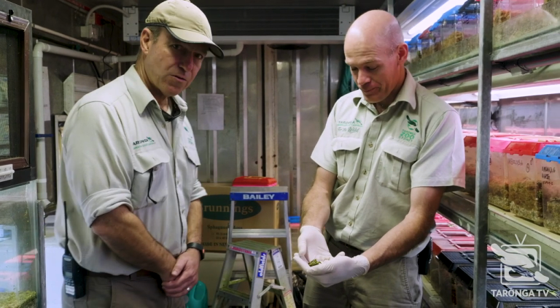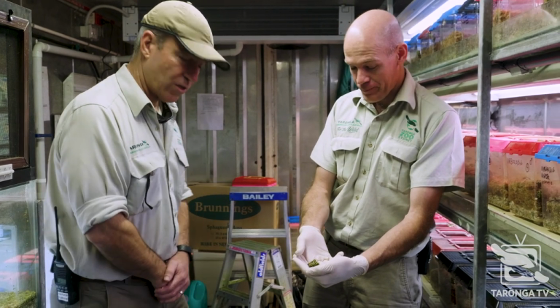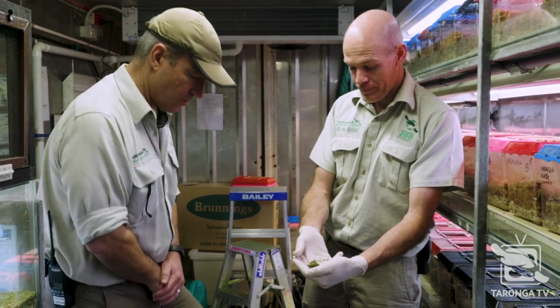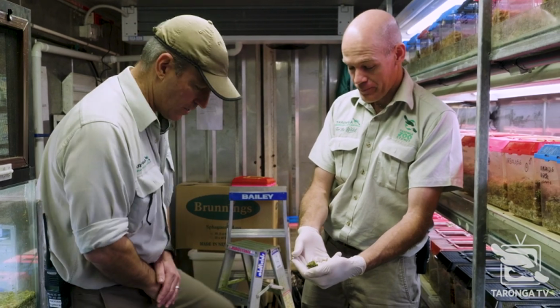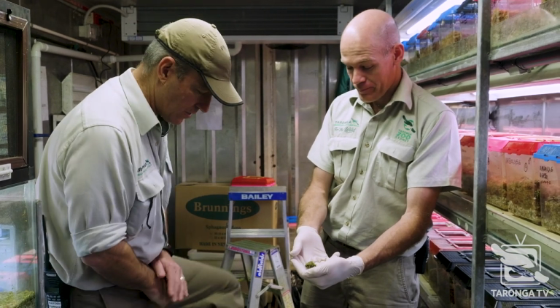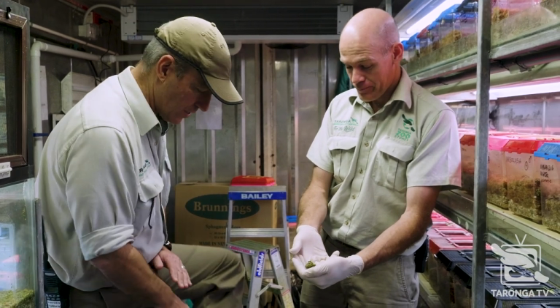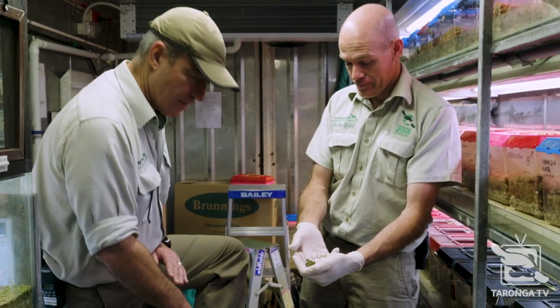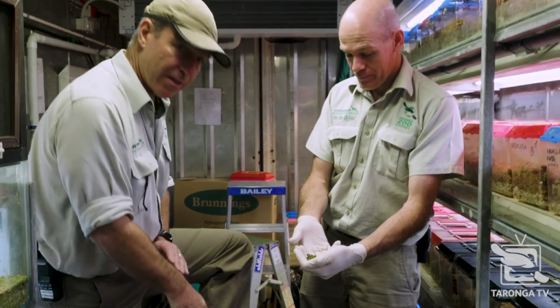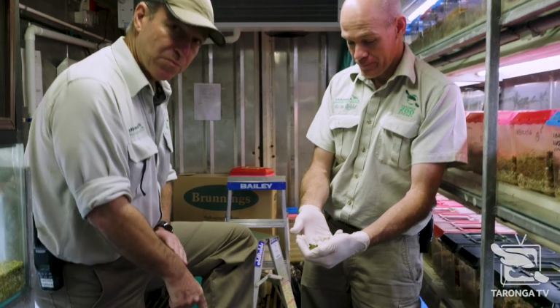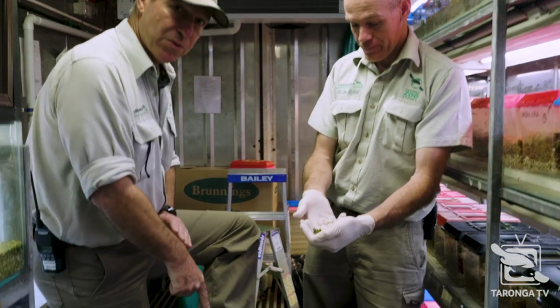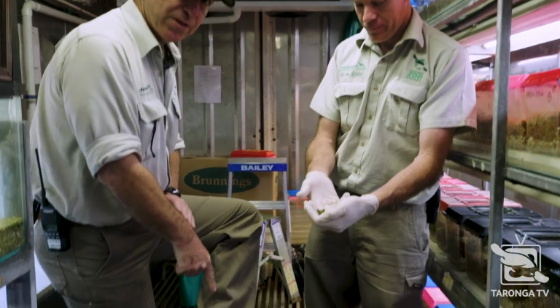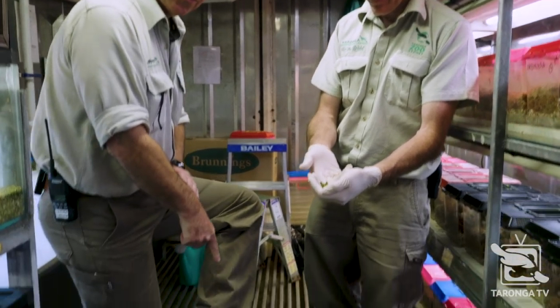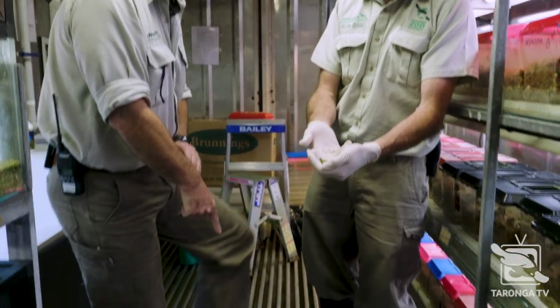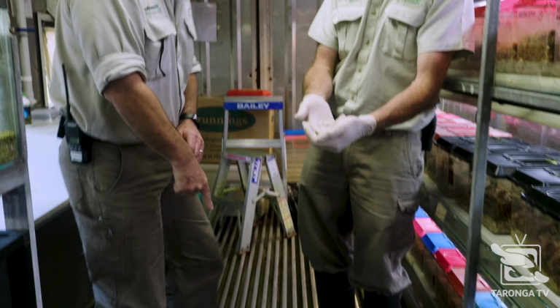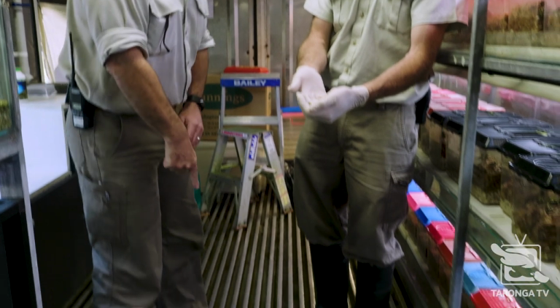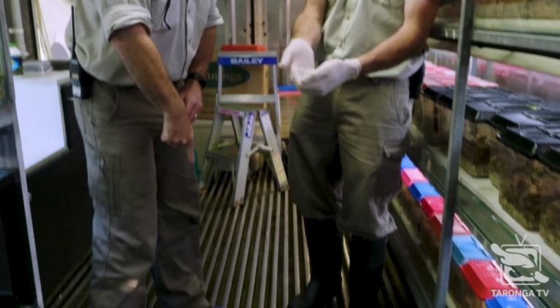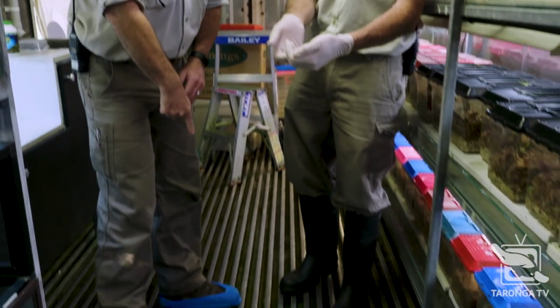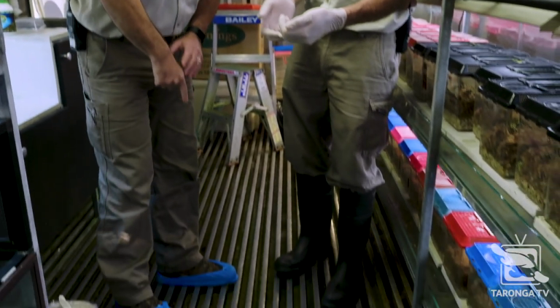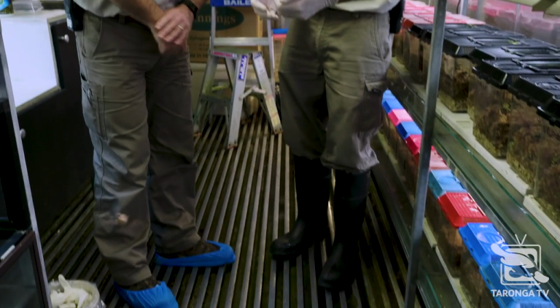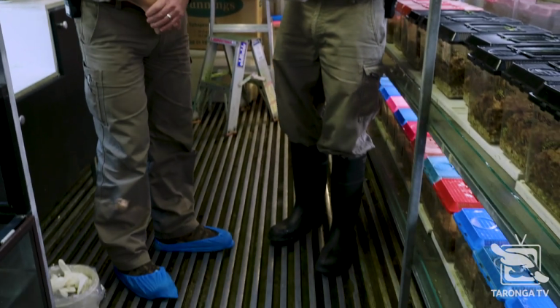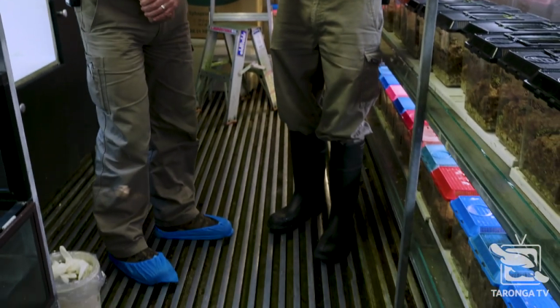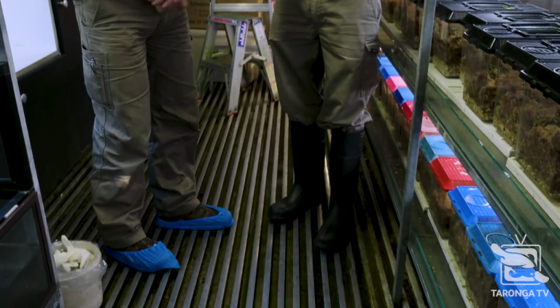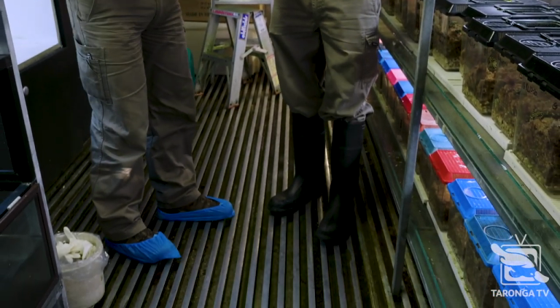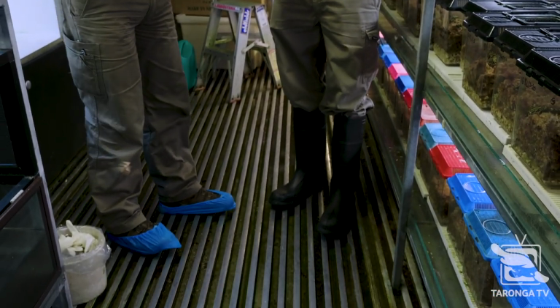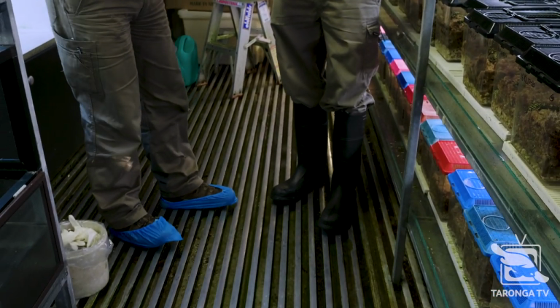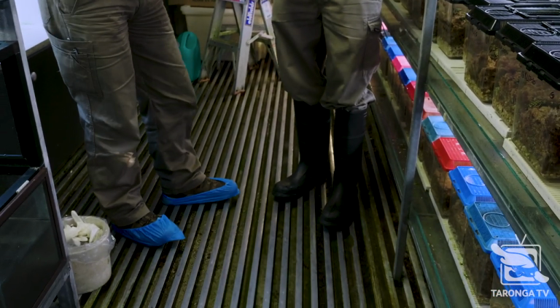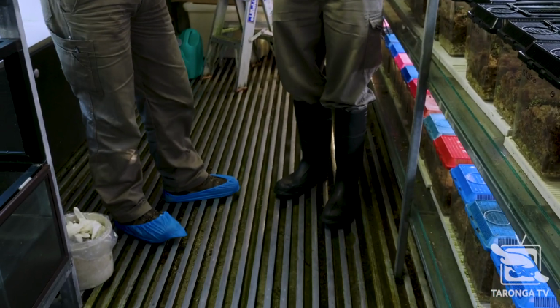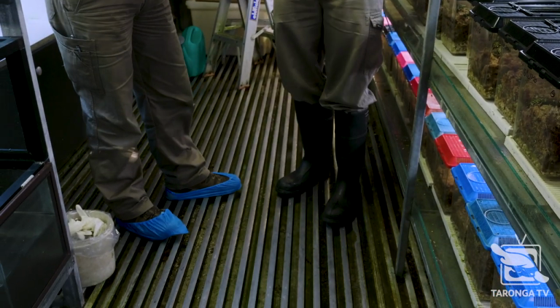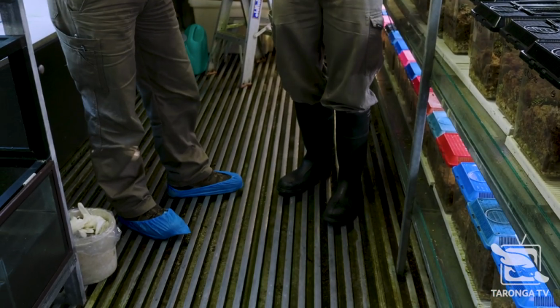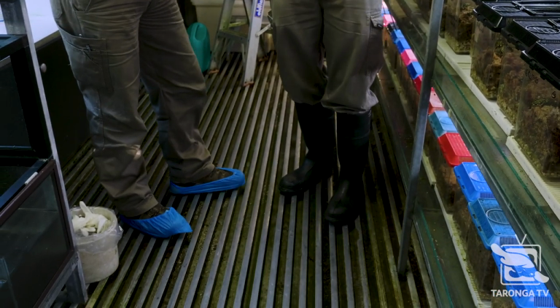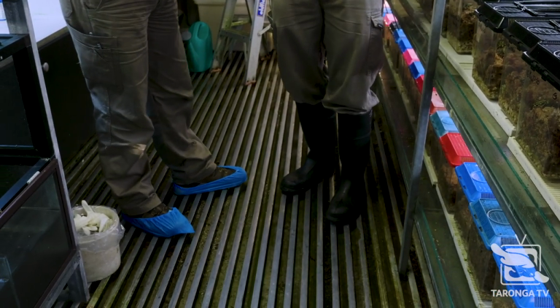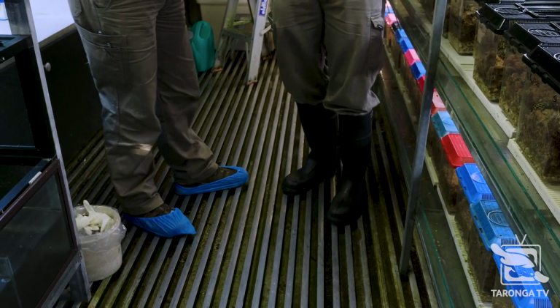We've also got these booties on. When we come in here, Mike's got his gum boots on.